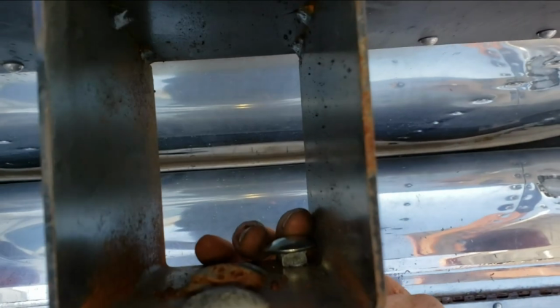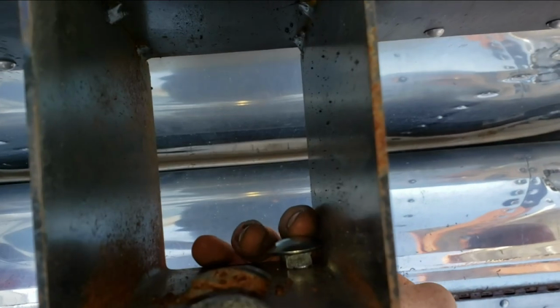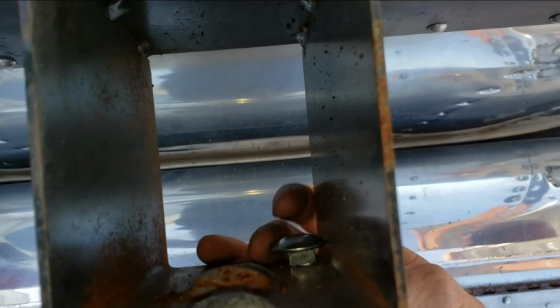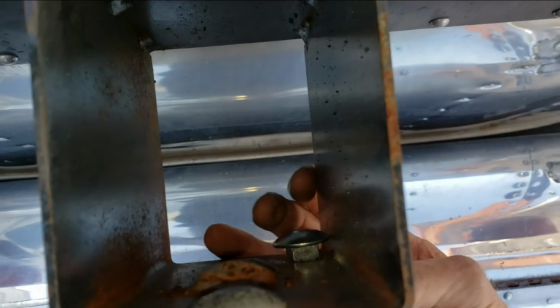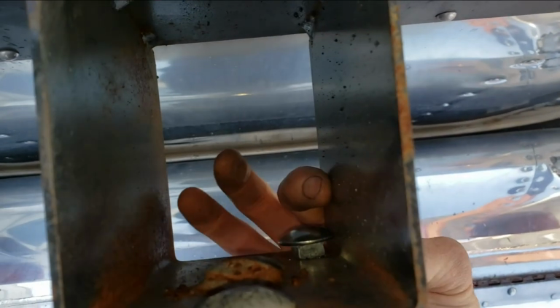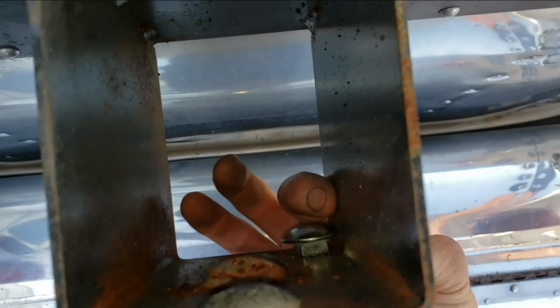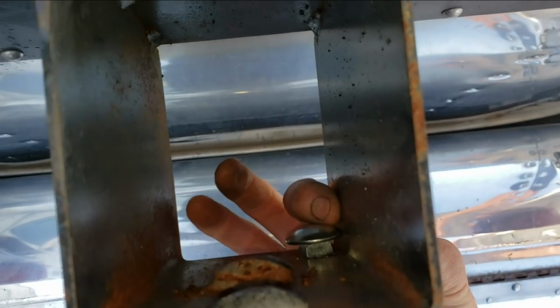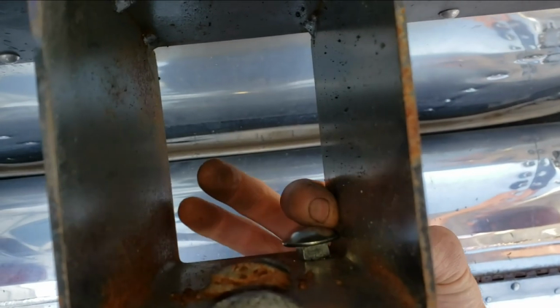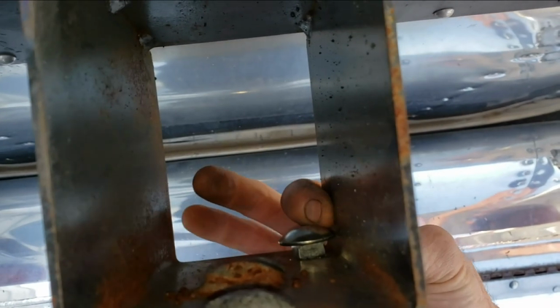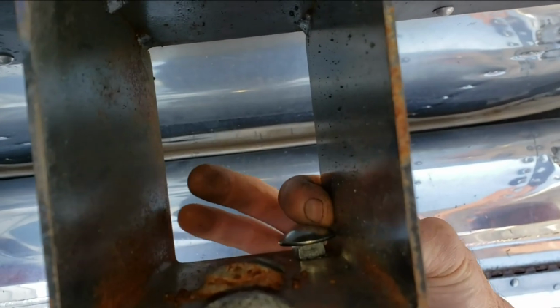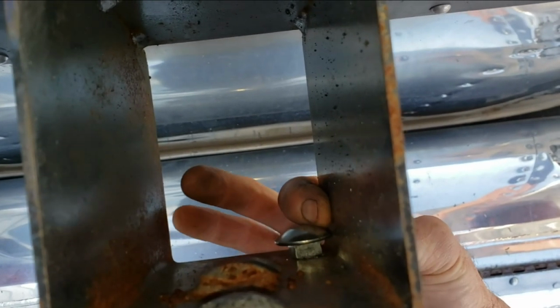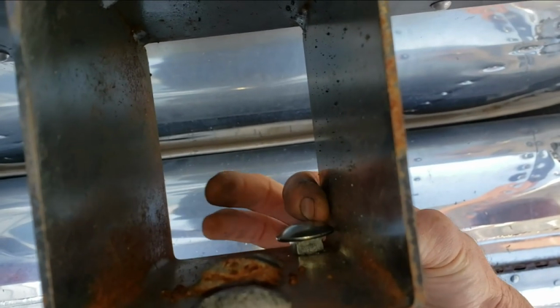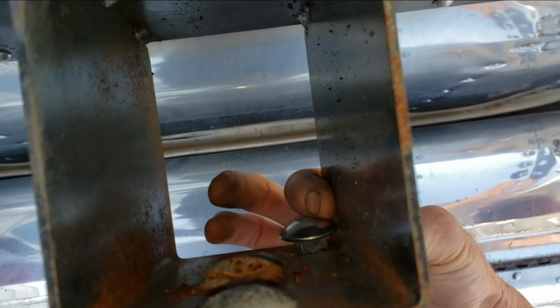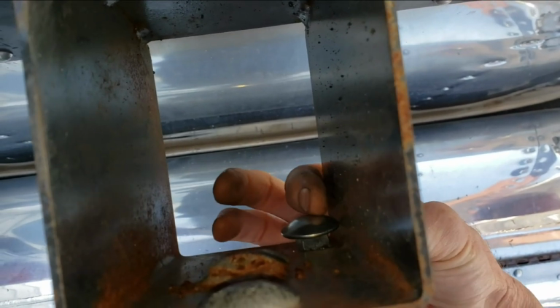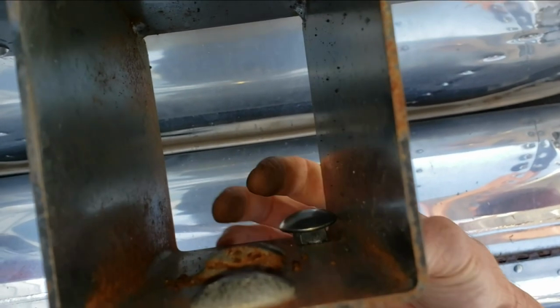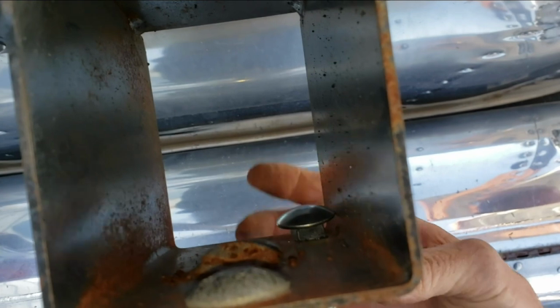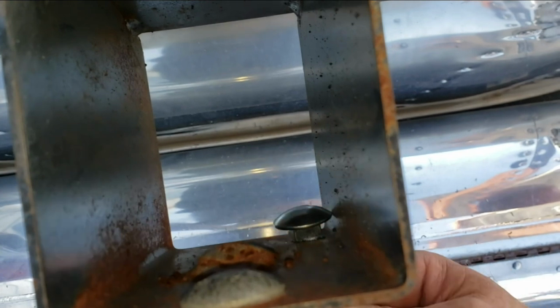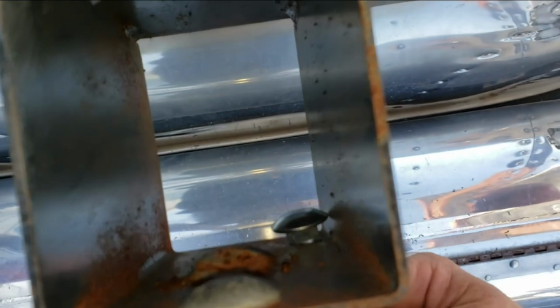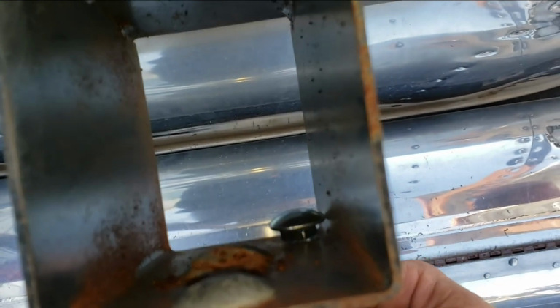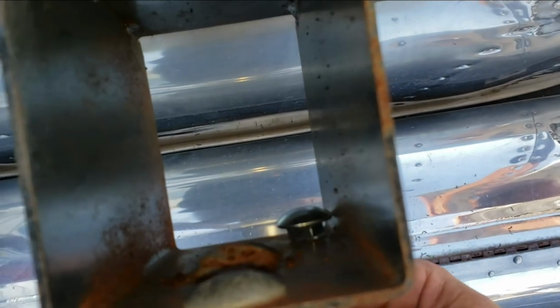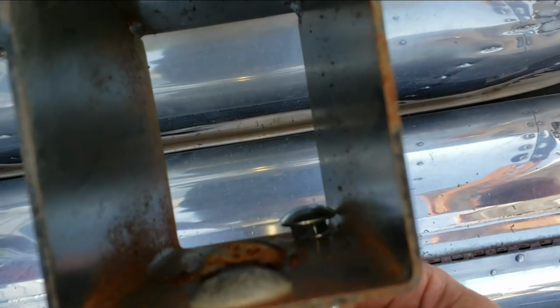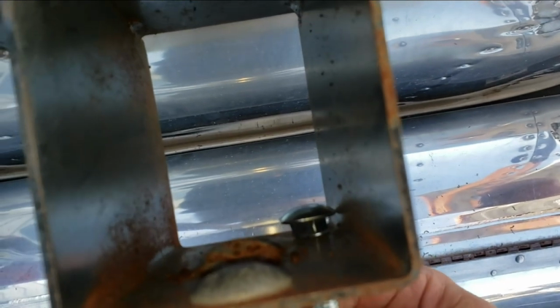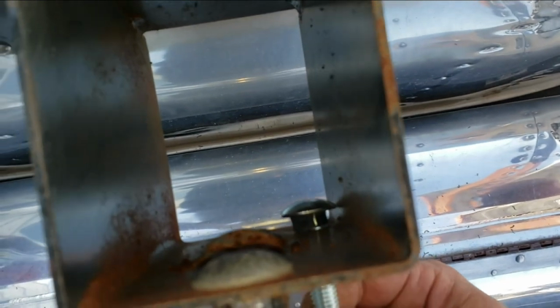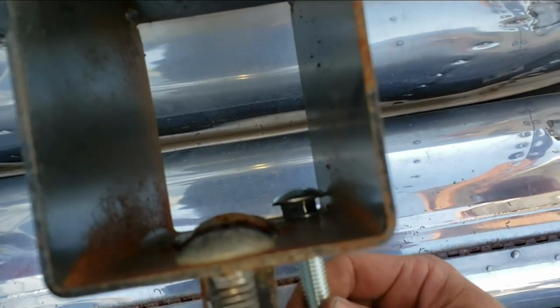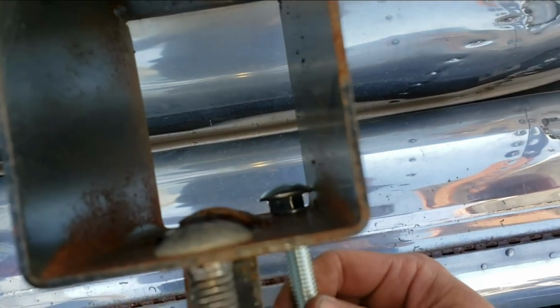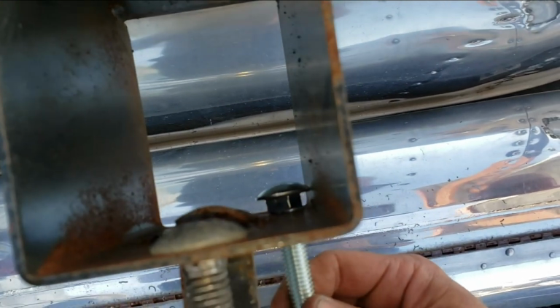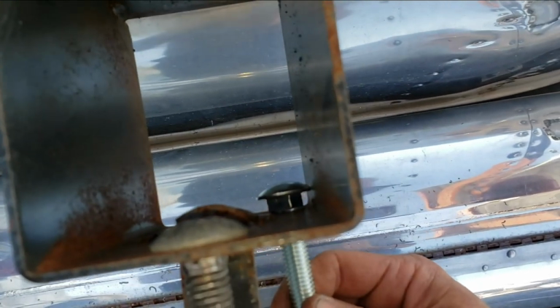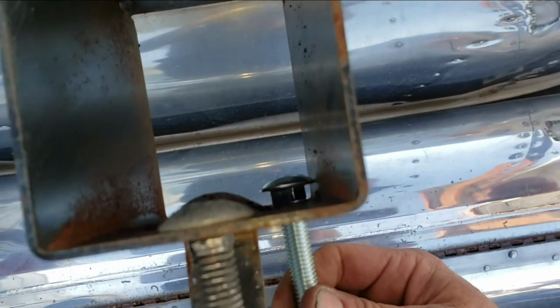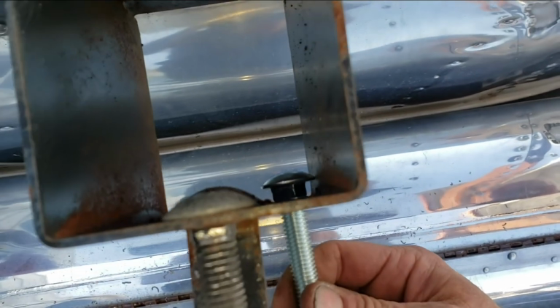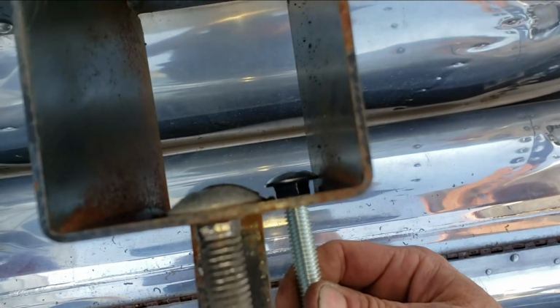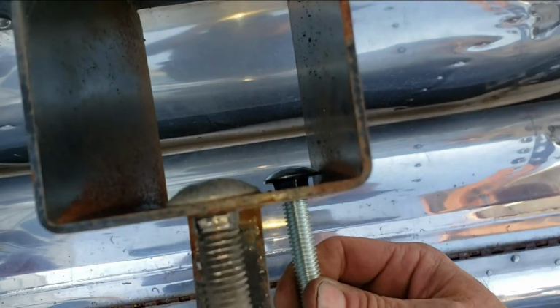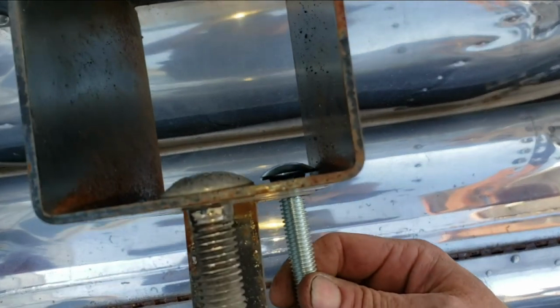I'm going to have to grind off a little bit of this carriage bolt so it sits flush, and then I'll pop it through.